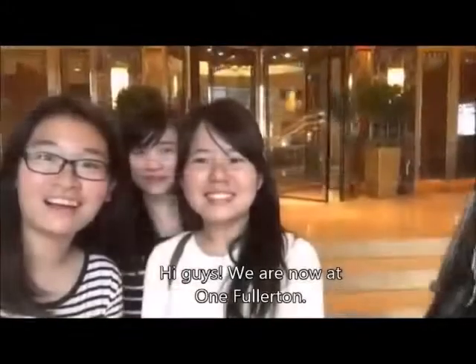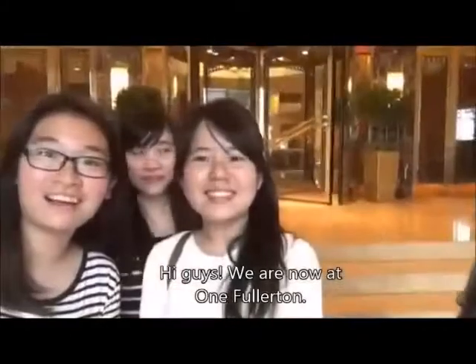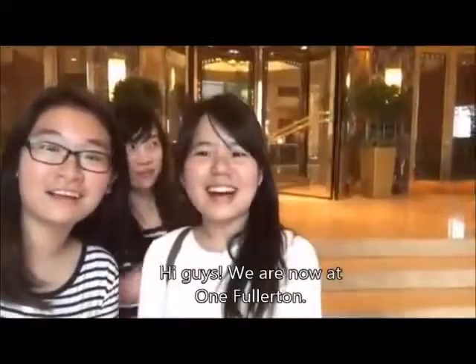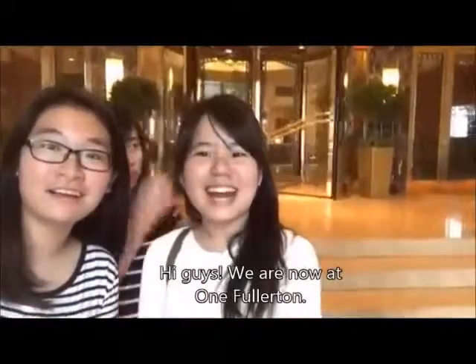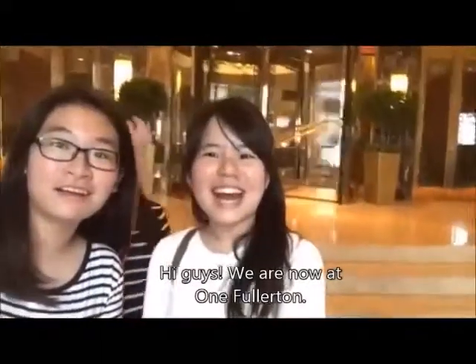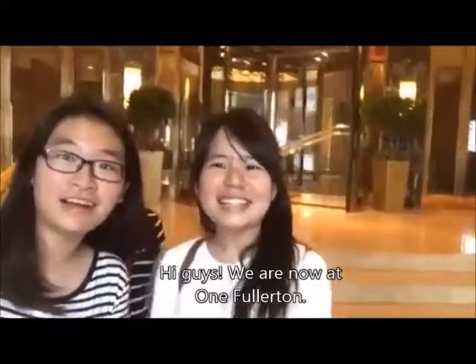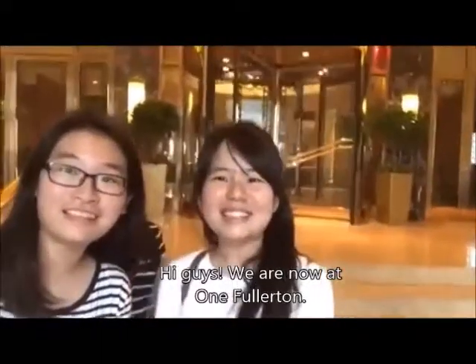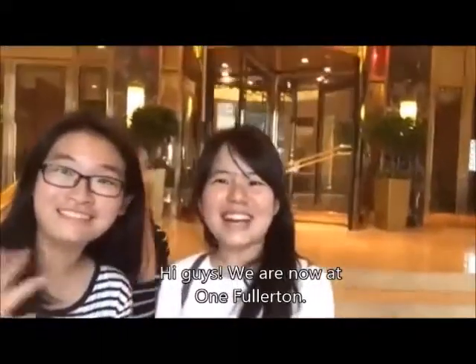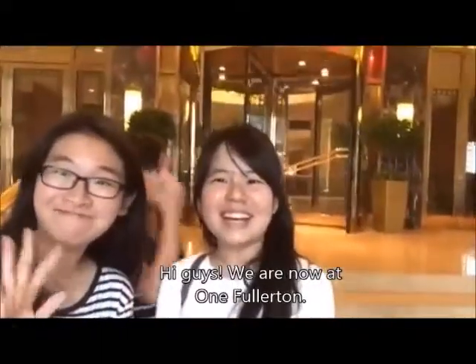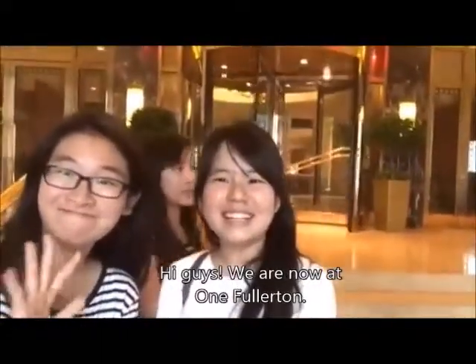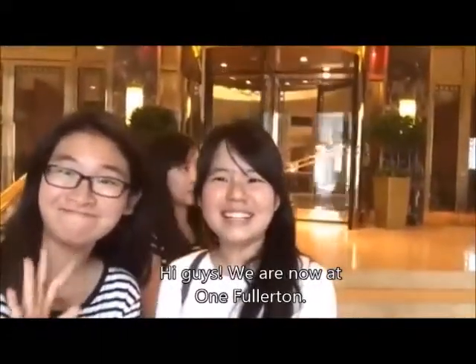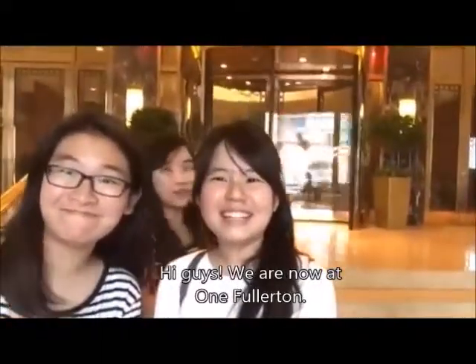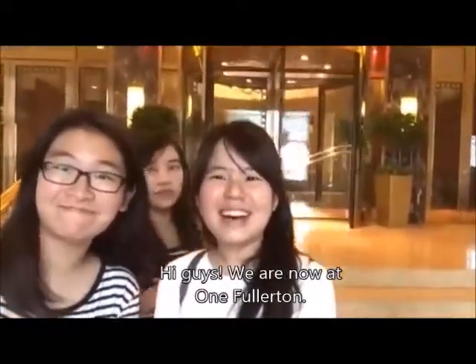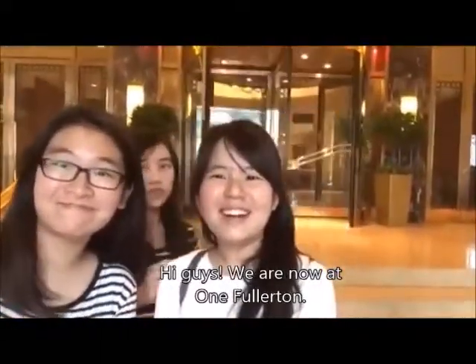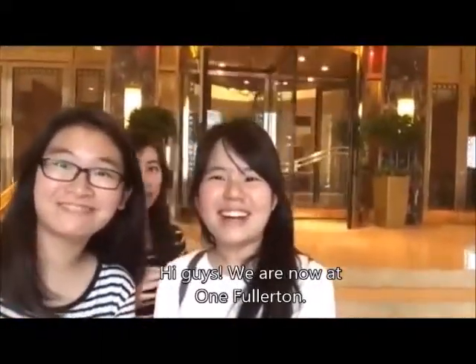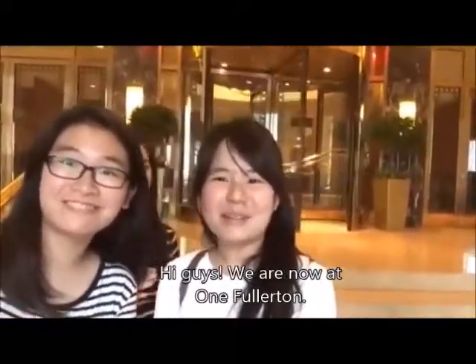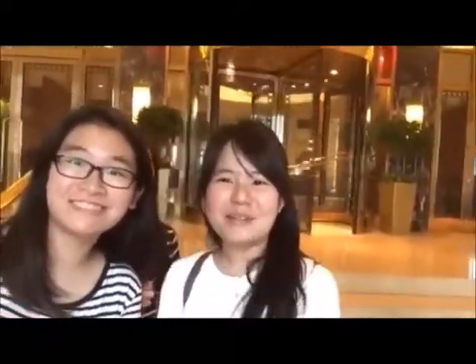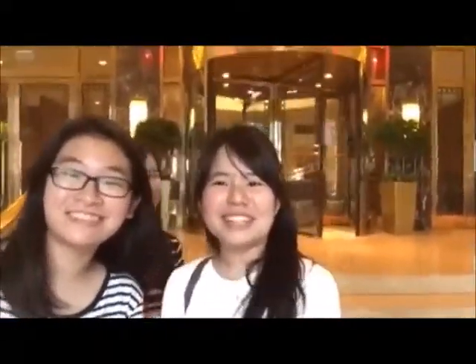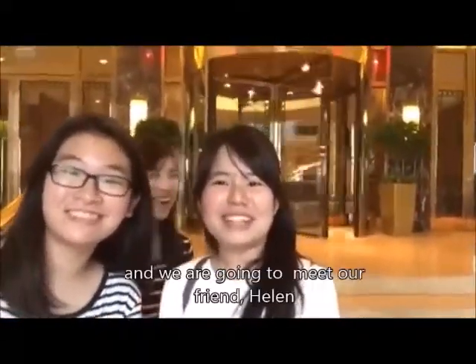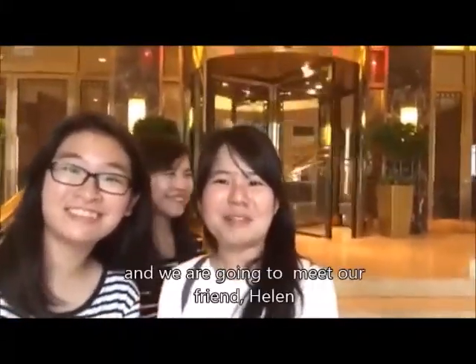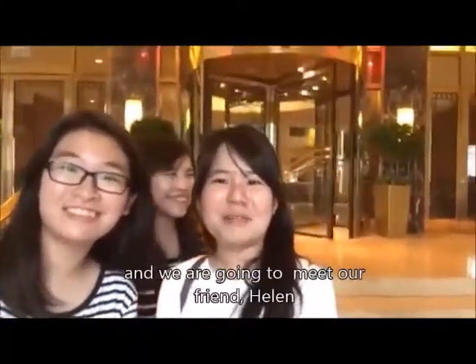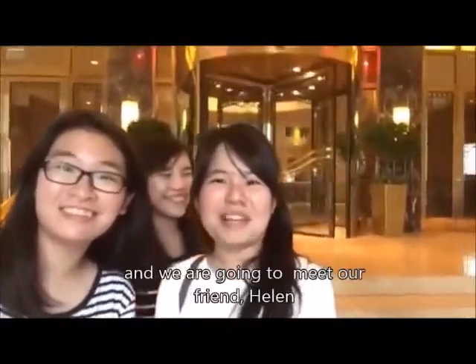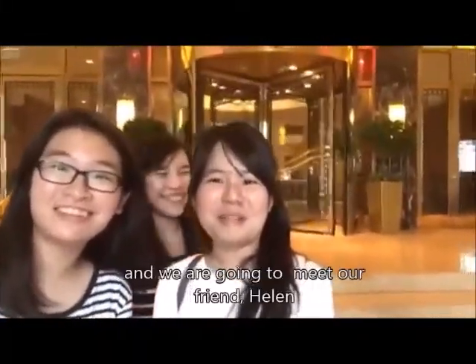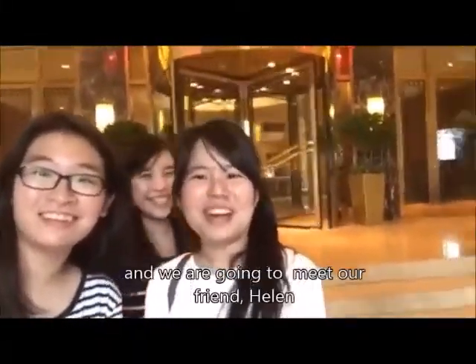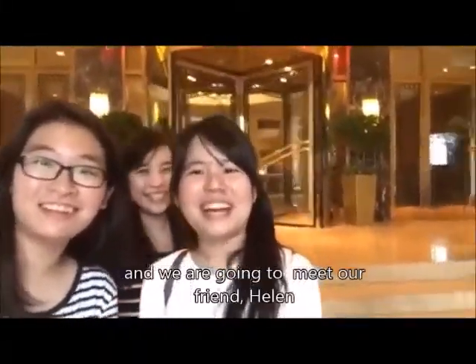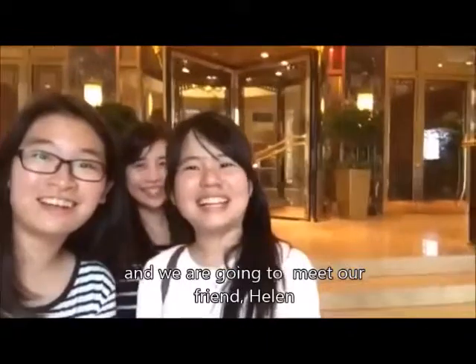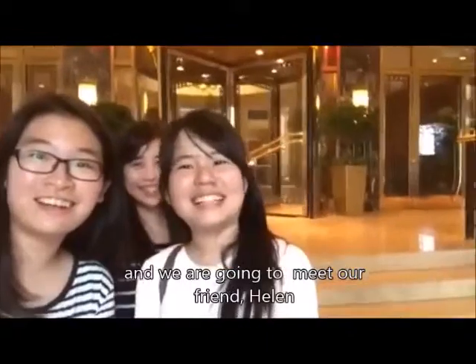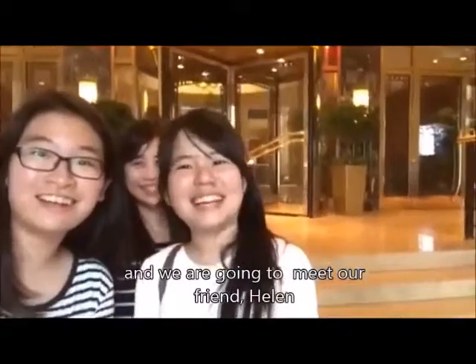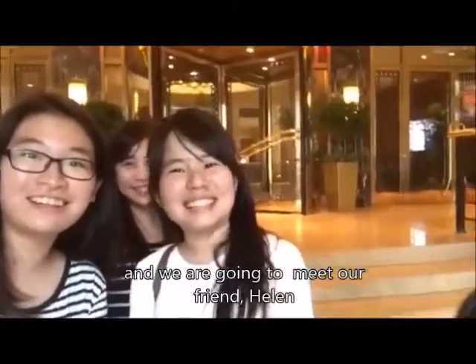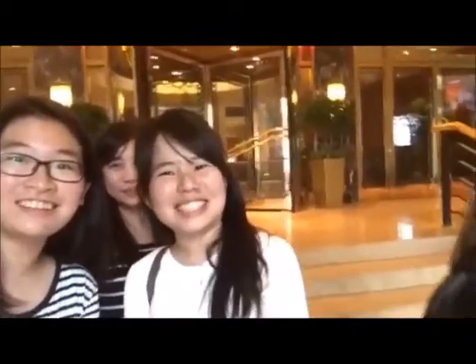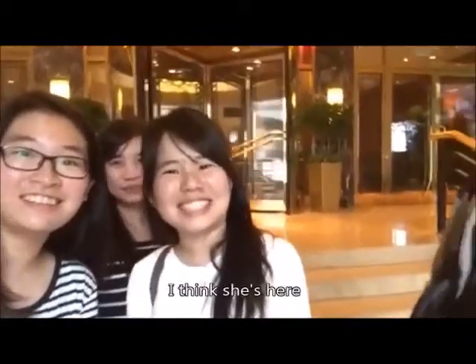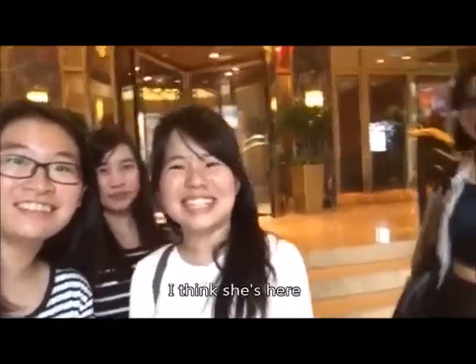So hi guys, we are now at One Fullerton Hotel and we're going to meet our friend Helen. I think she's here!